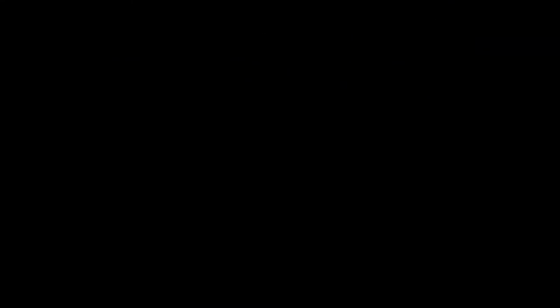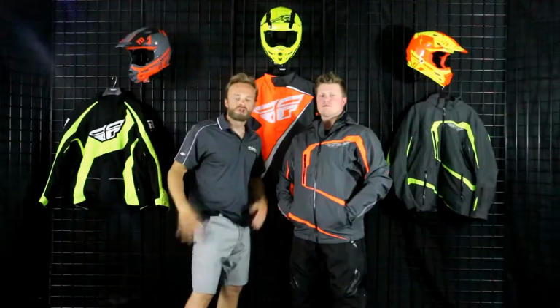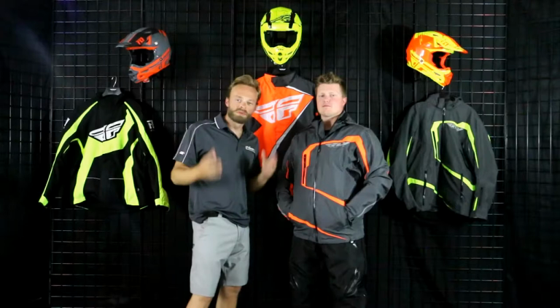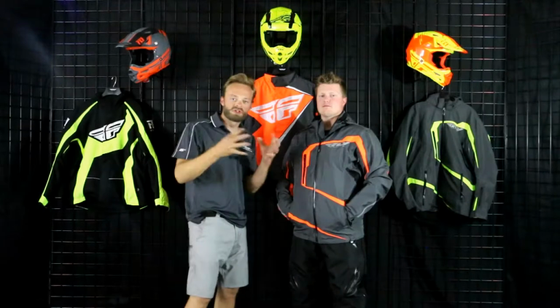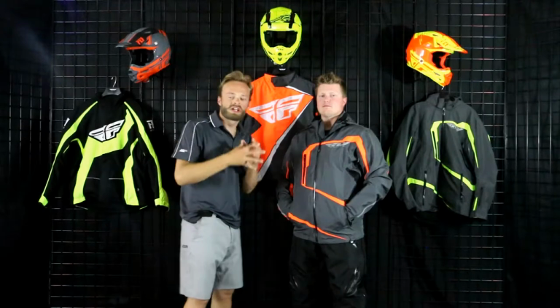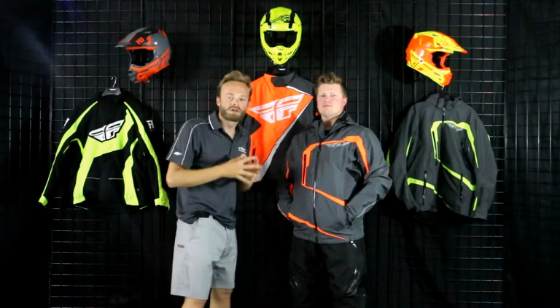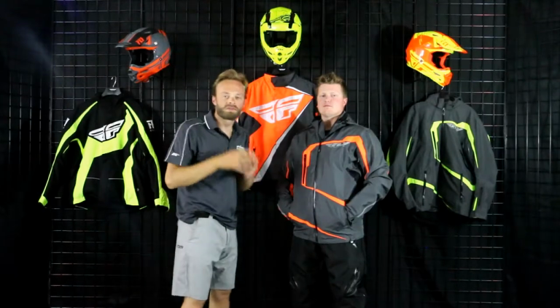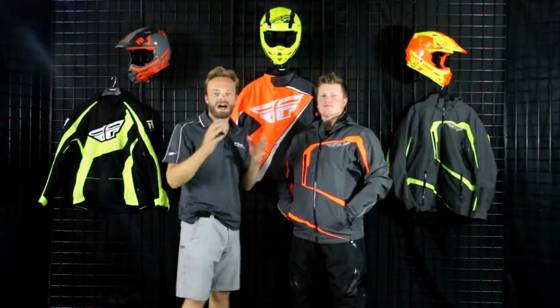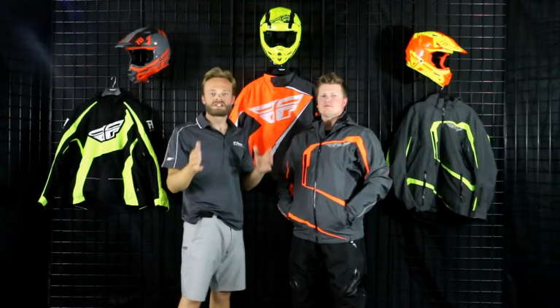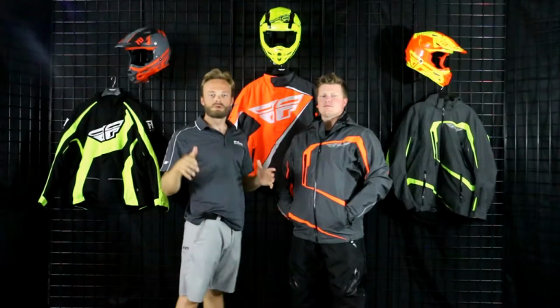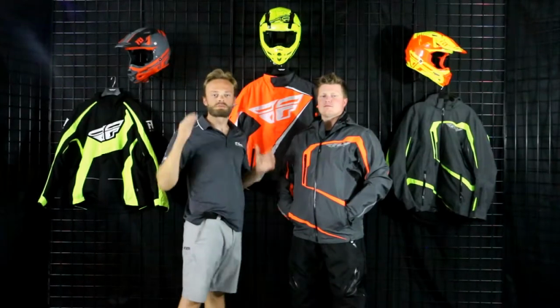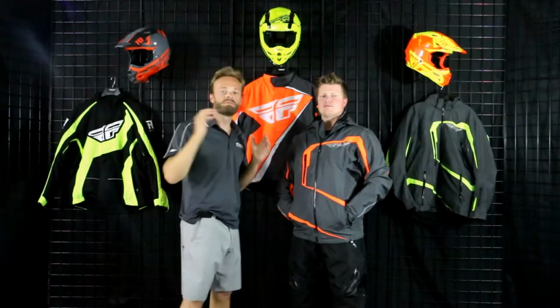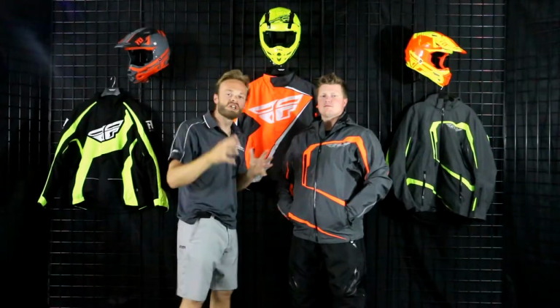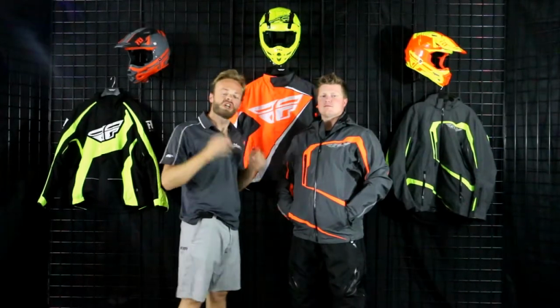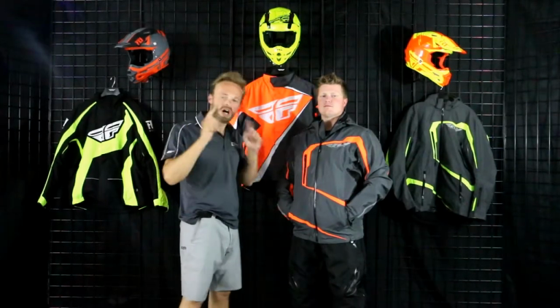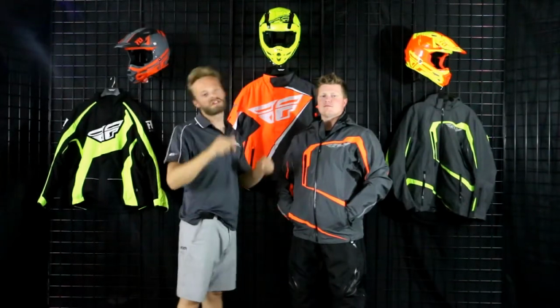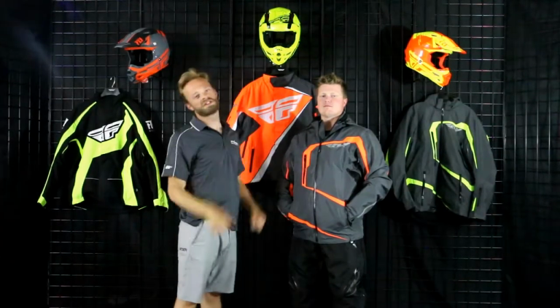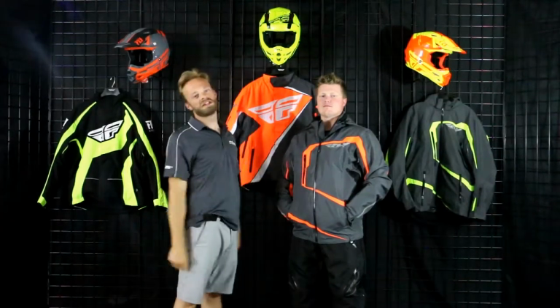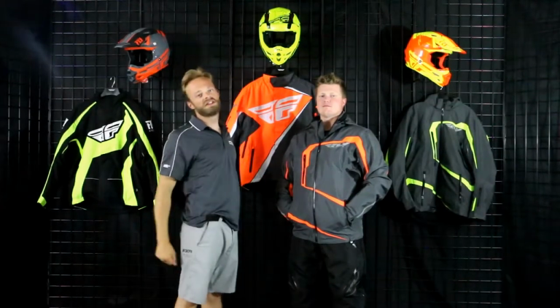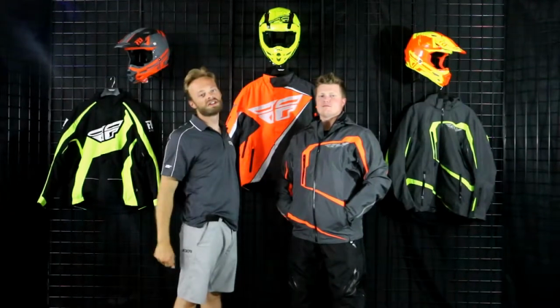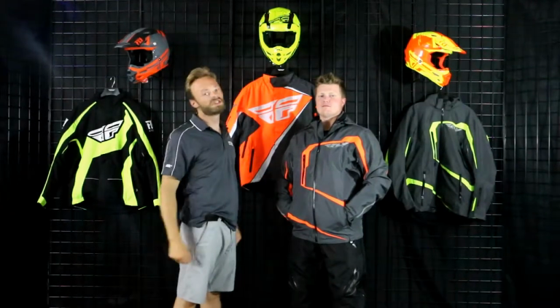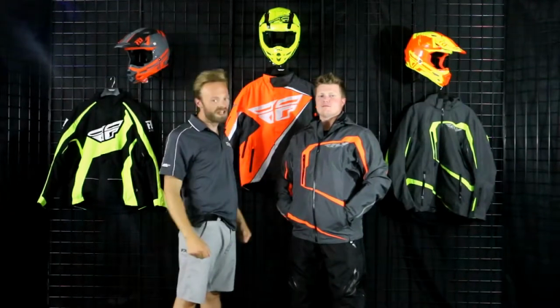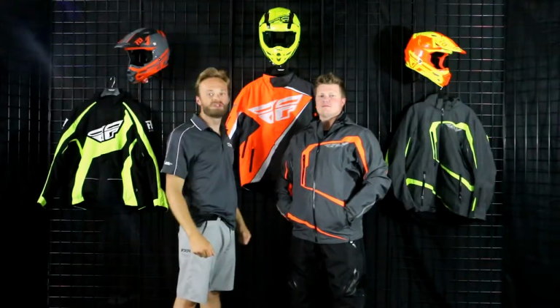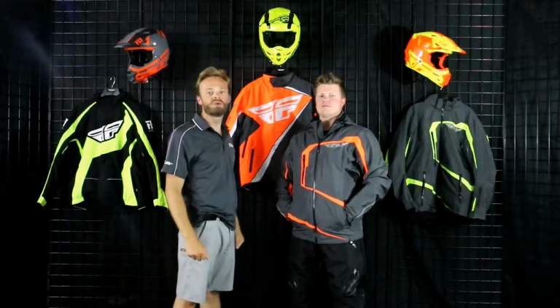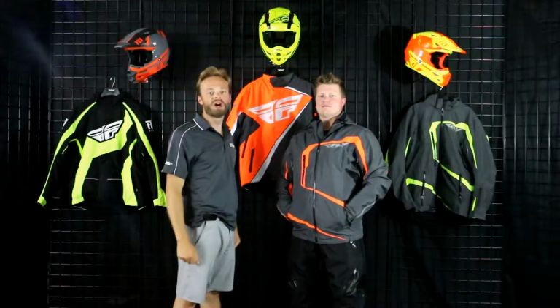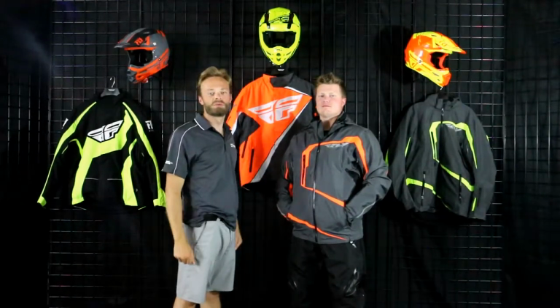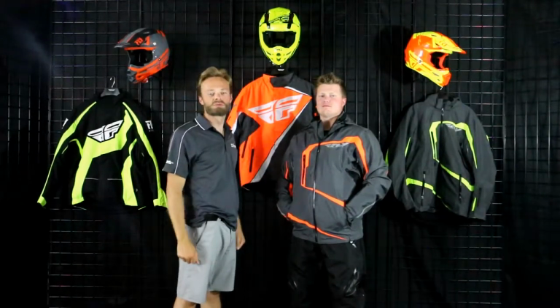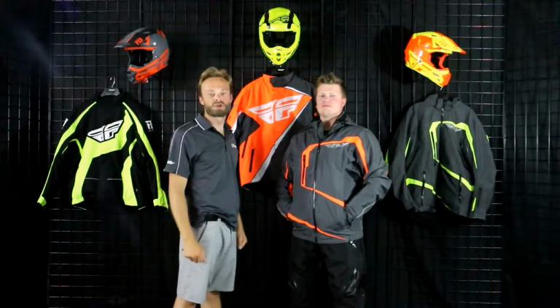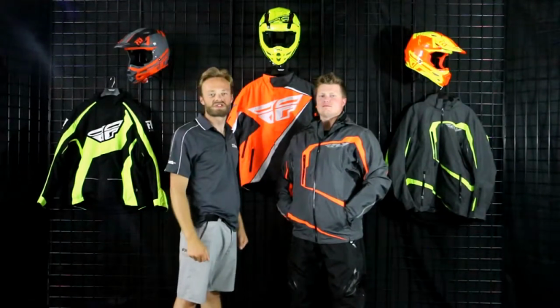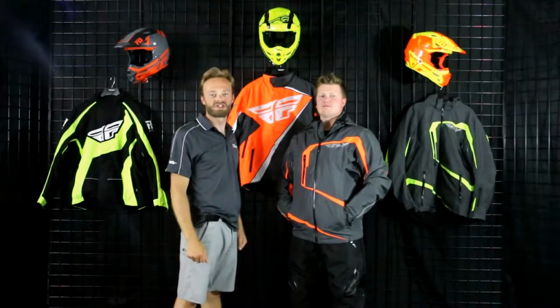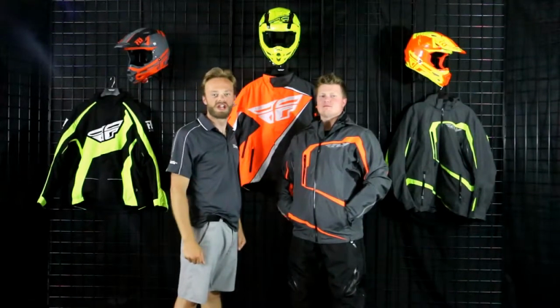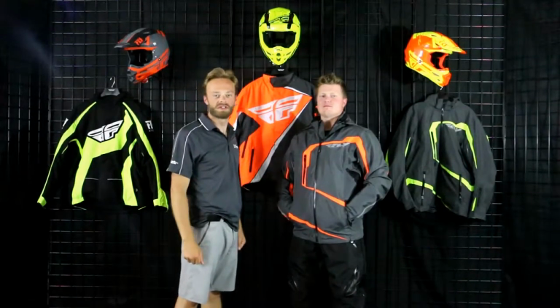You're about to check out Fly's most premier uninsulated gear. Stay tuned — Up North Sports has got you covered.